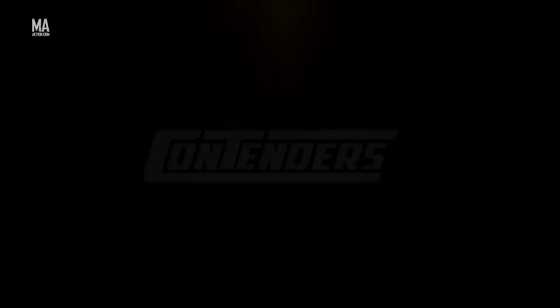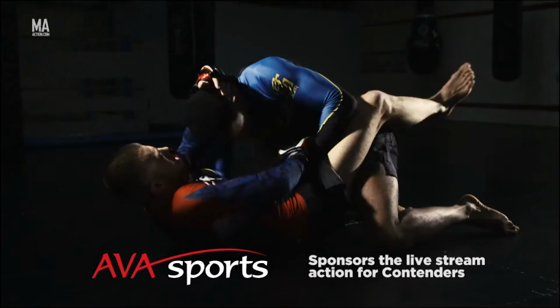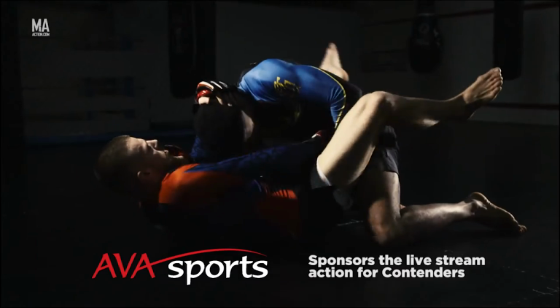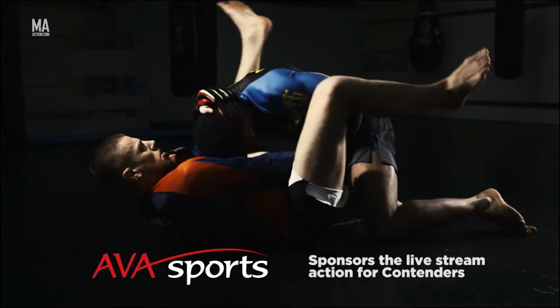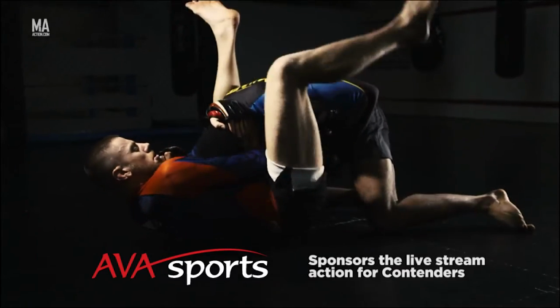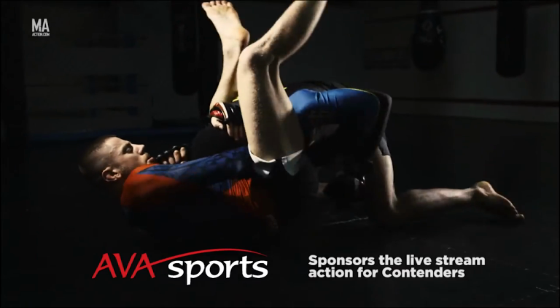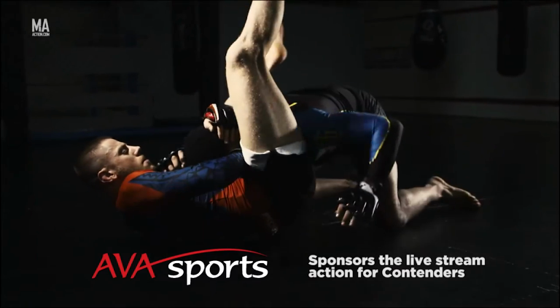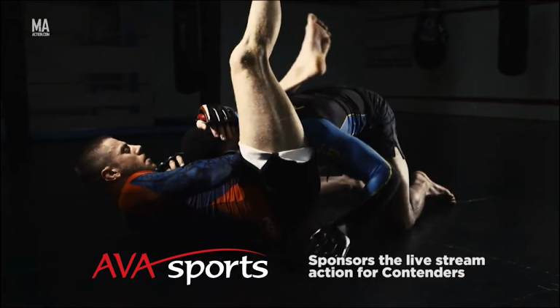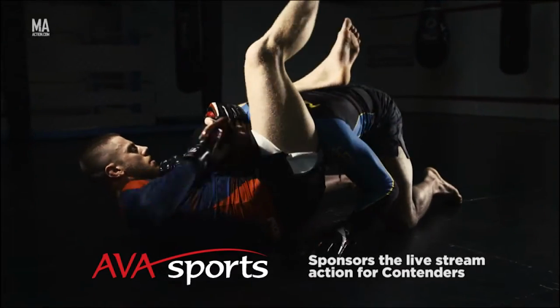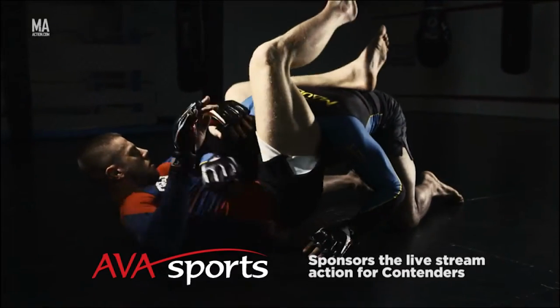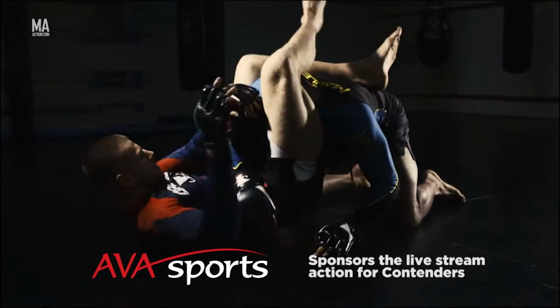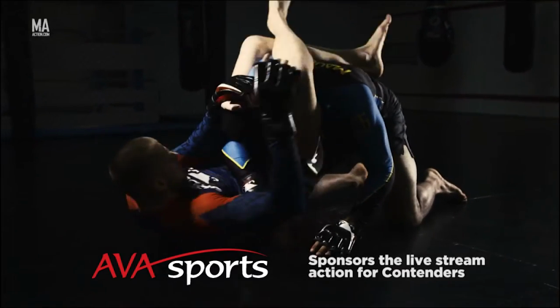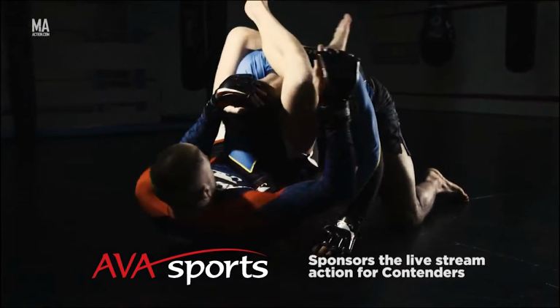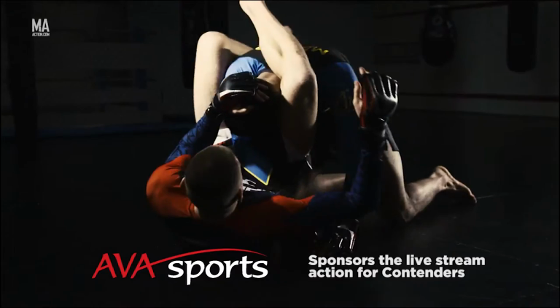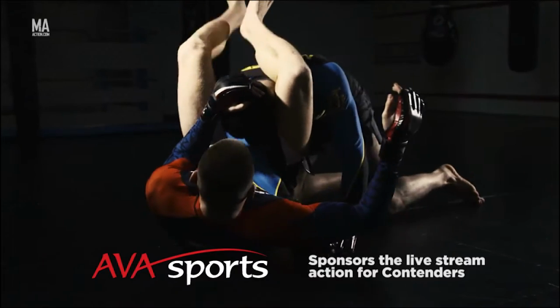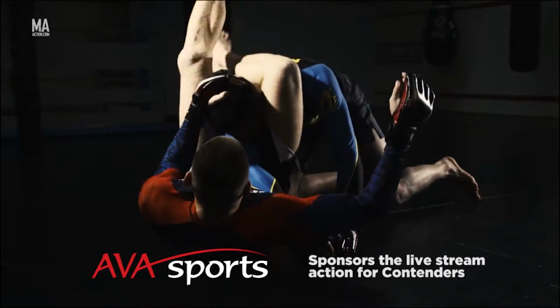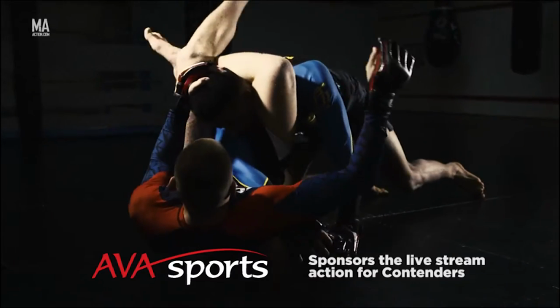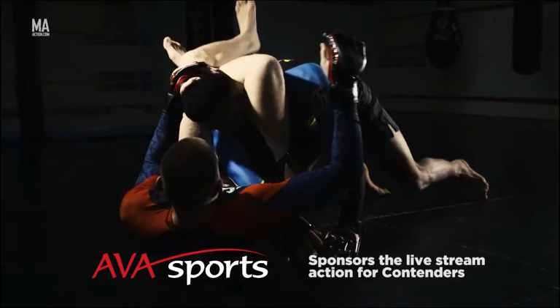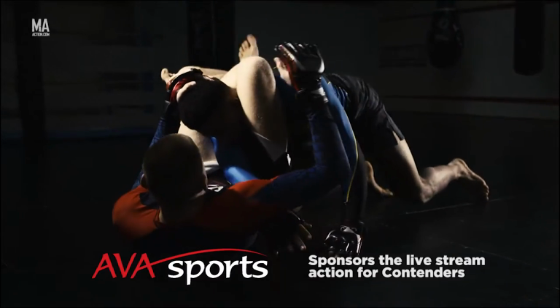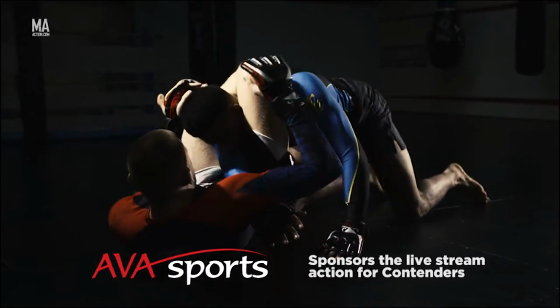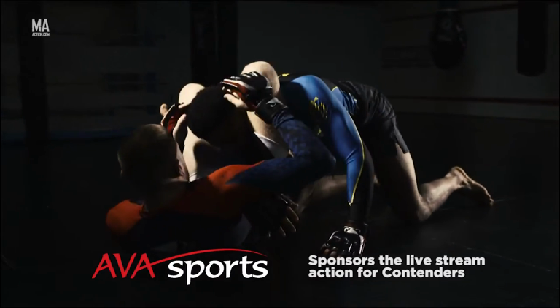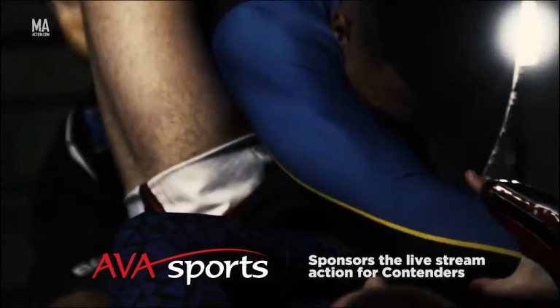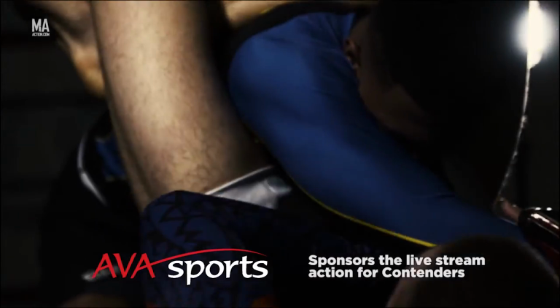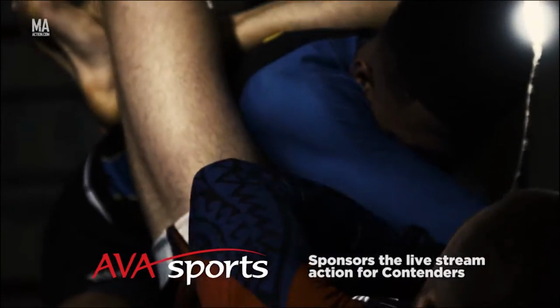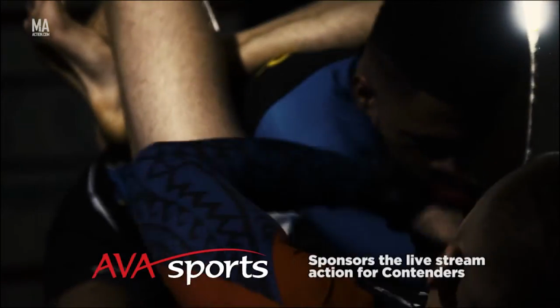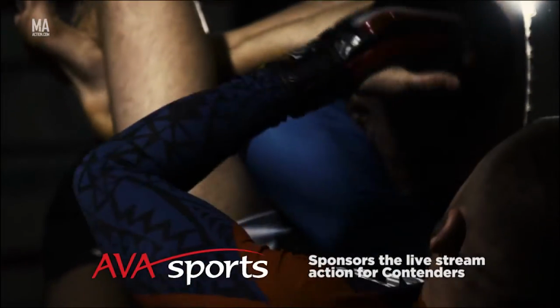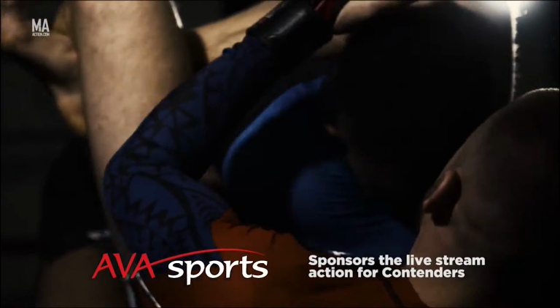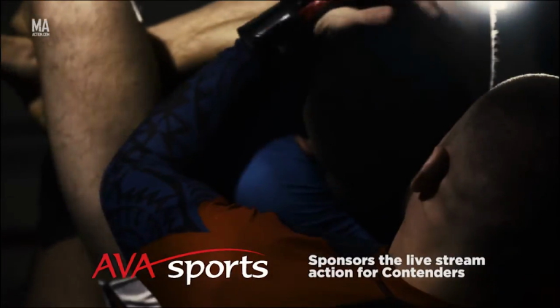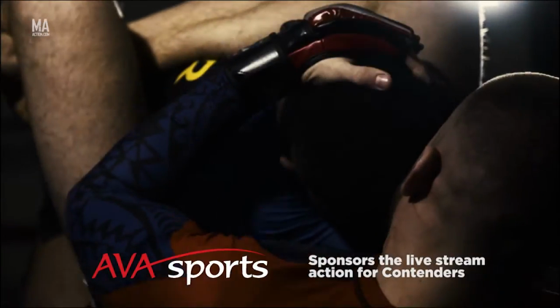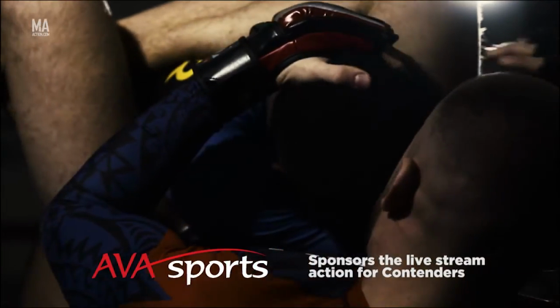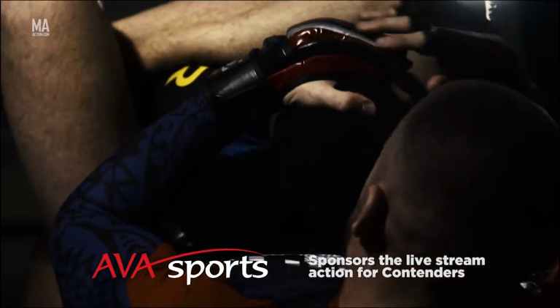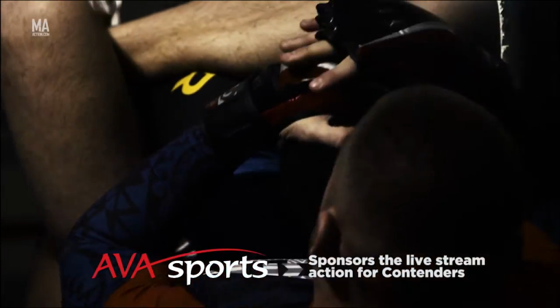AVA Sports, sponsoring live stream action for contenders. What's your fight ending submission?